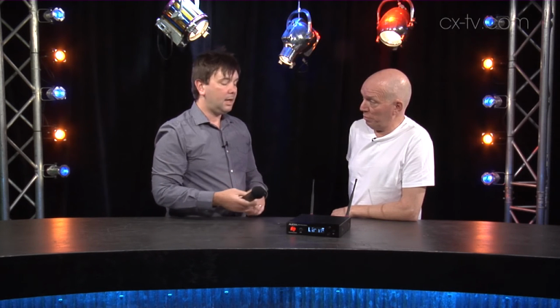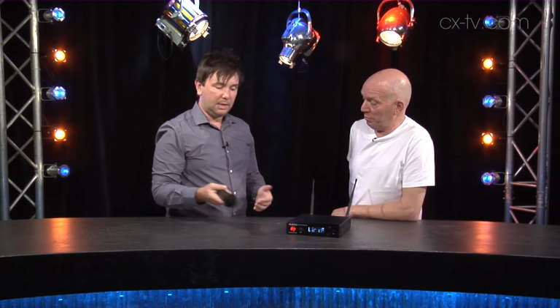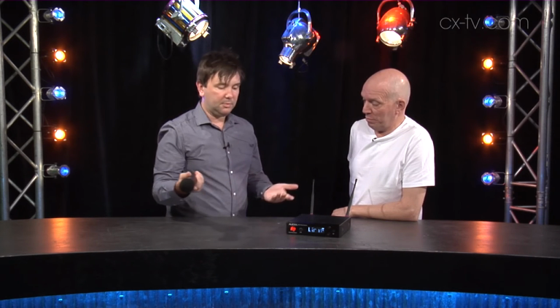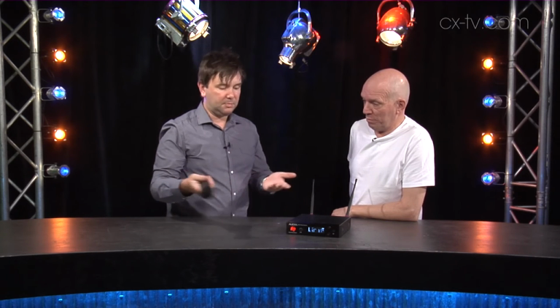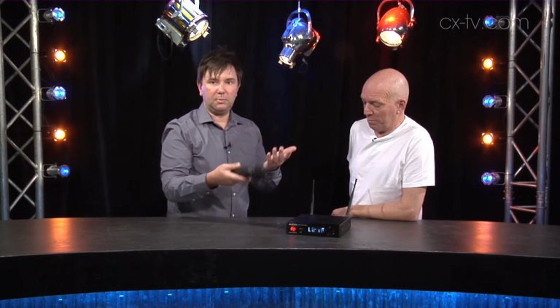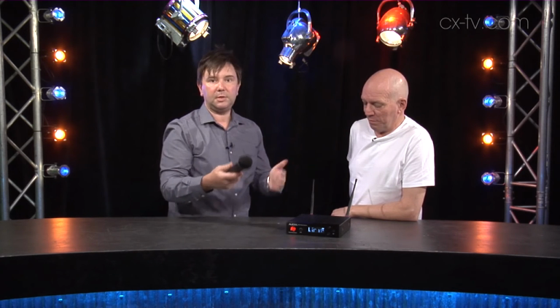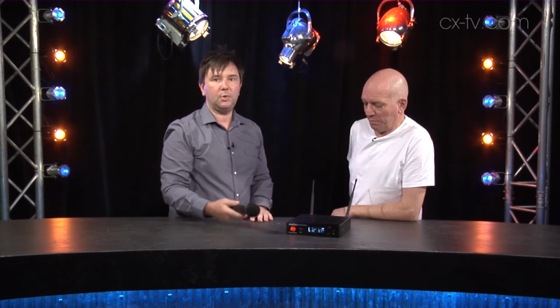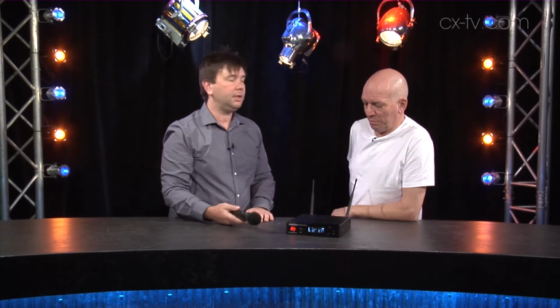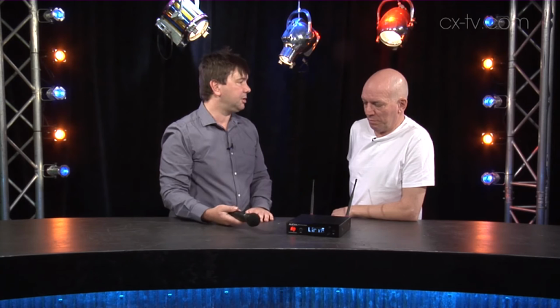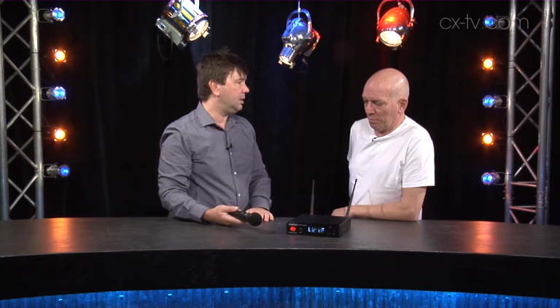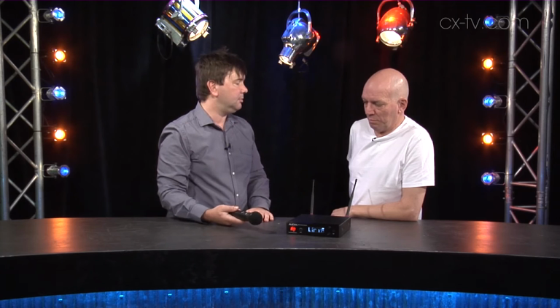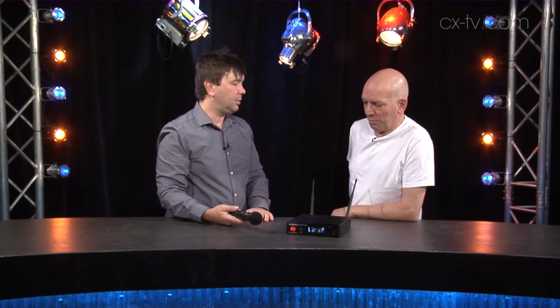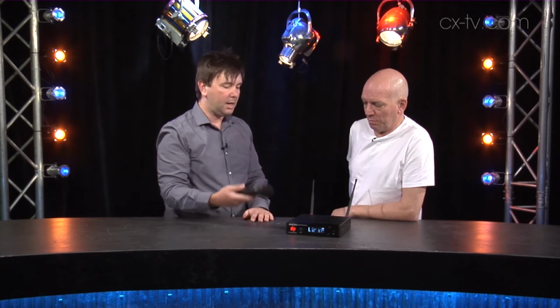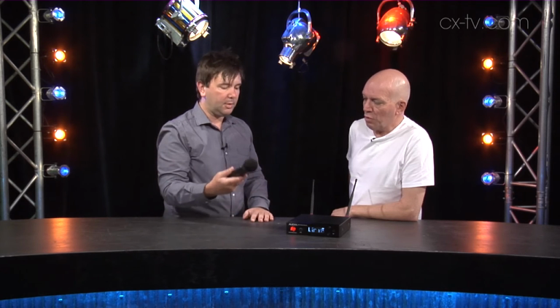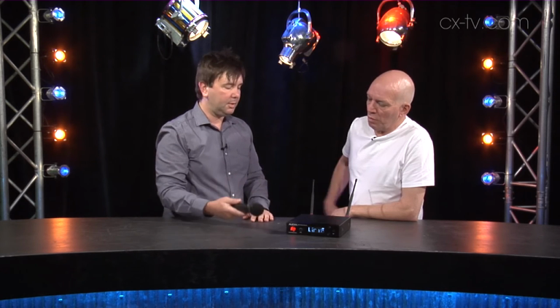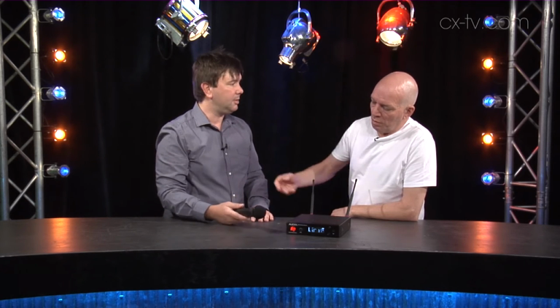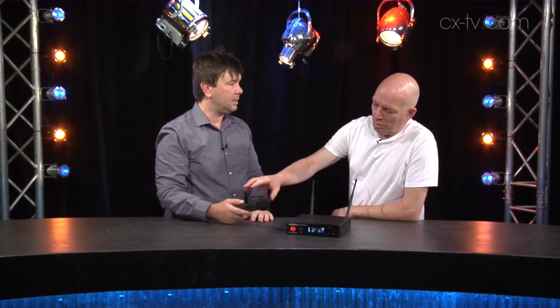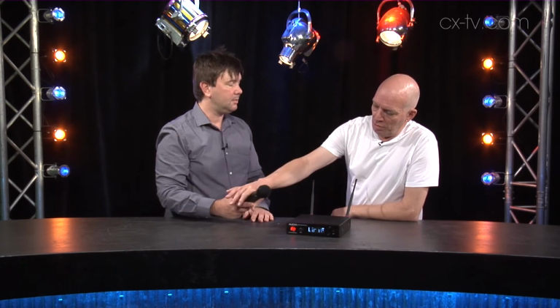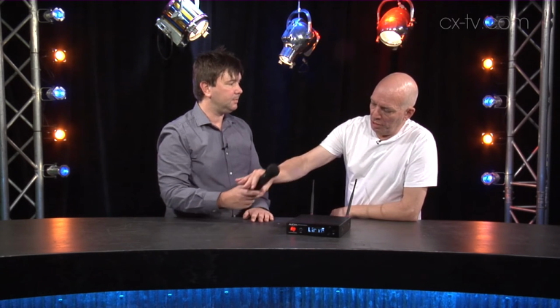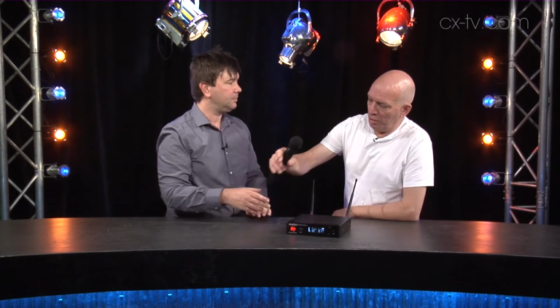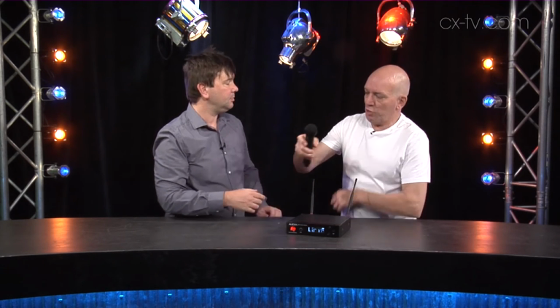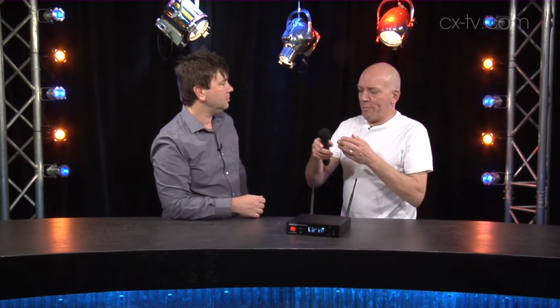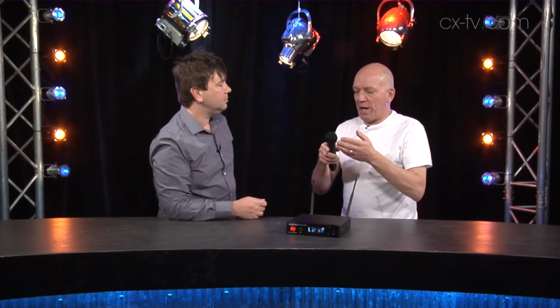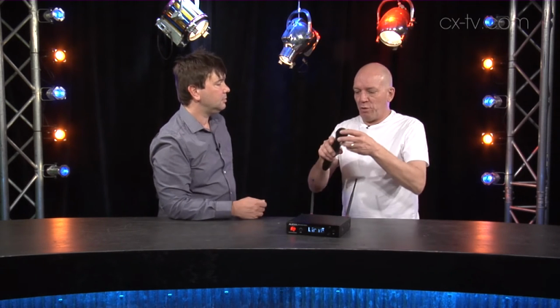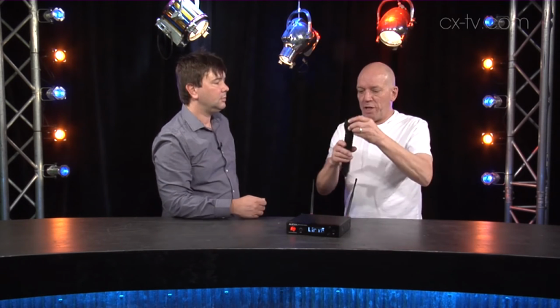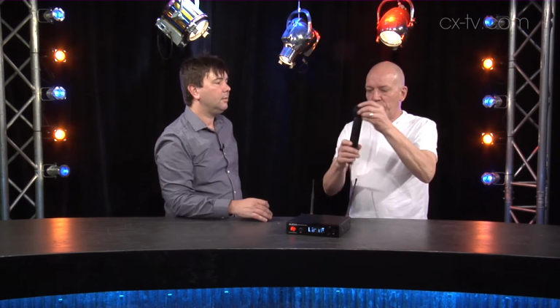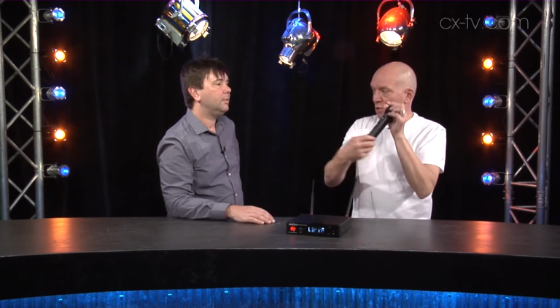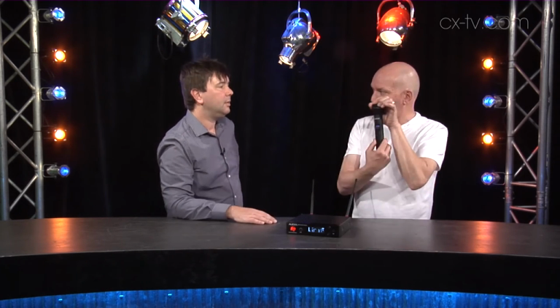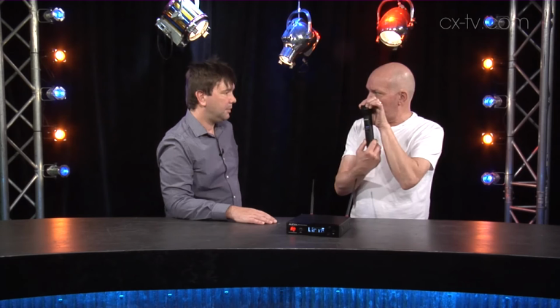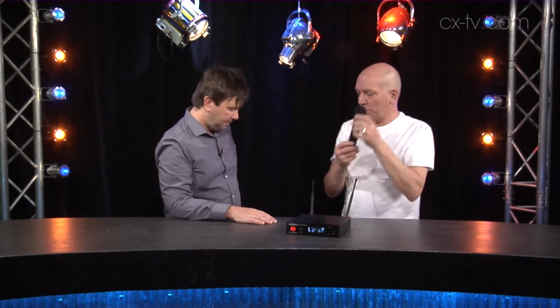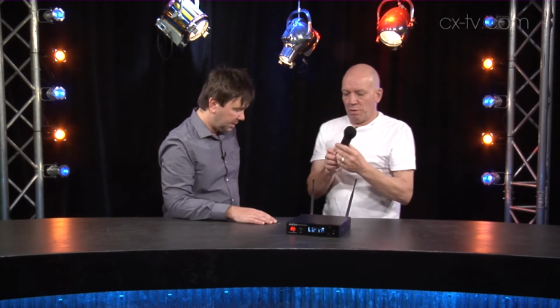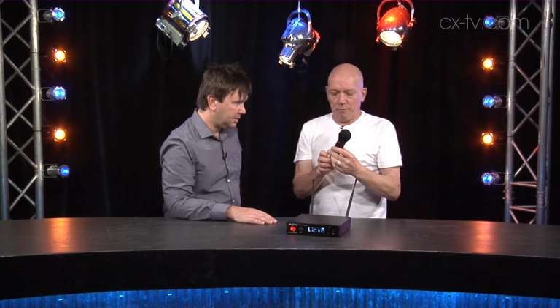It worked quickly and efficiently — we had it up and running within a few seconds. It's a hypercardioid head on this particular unit.